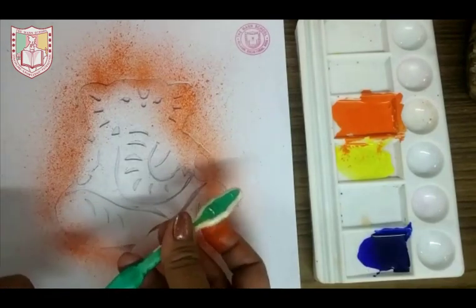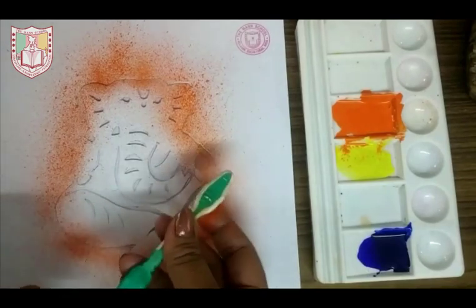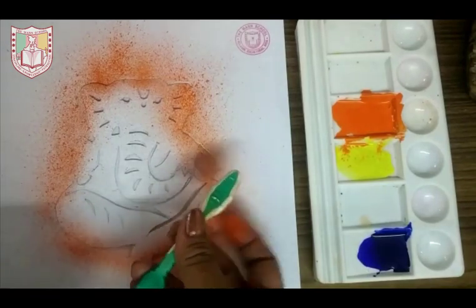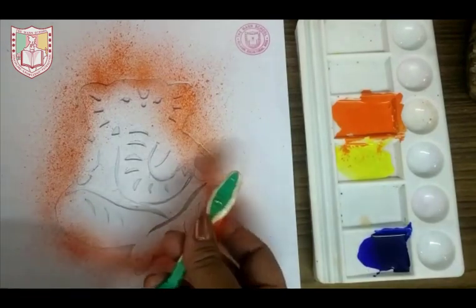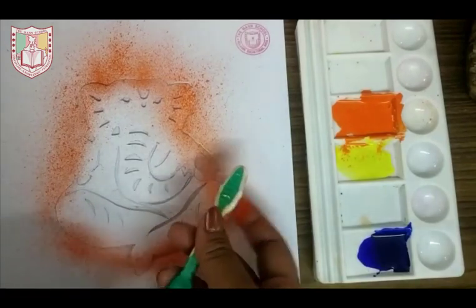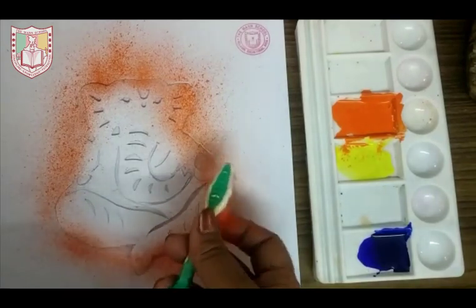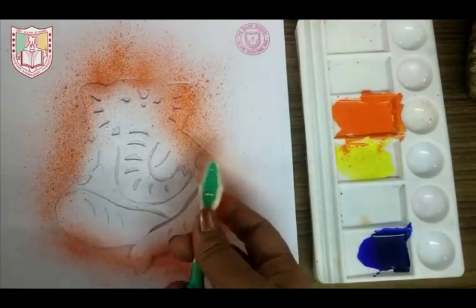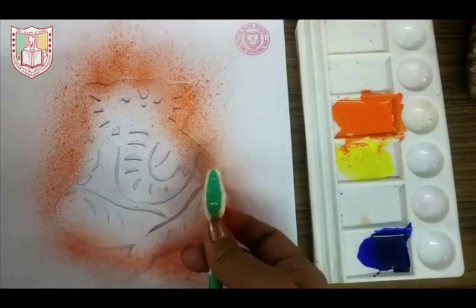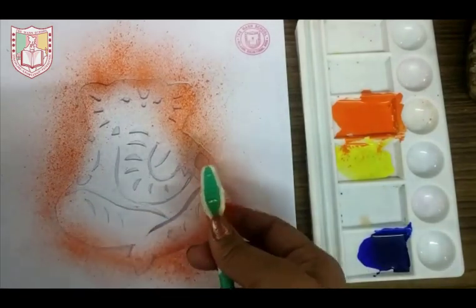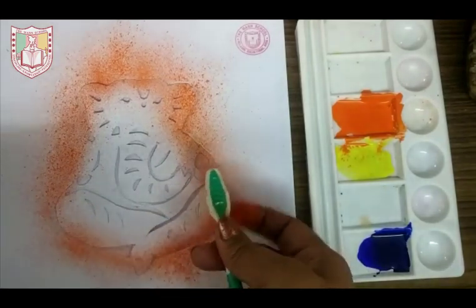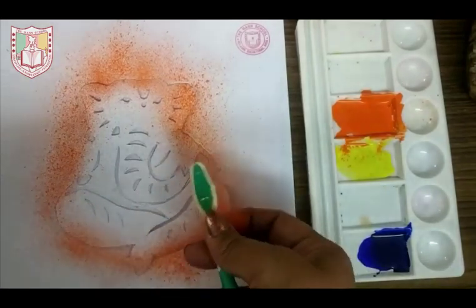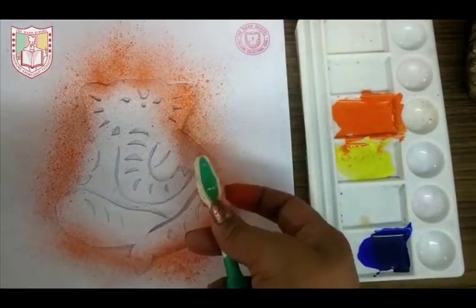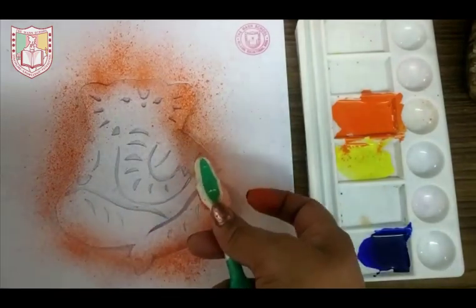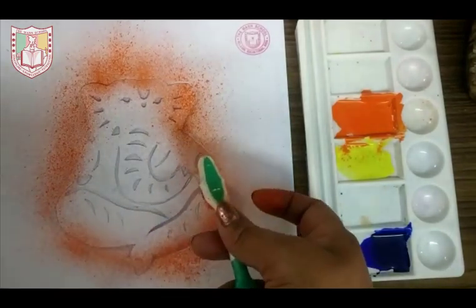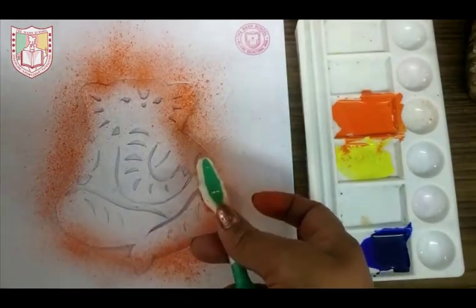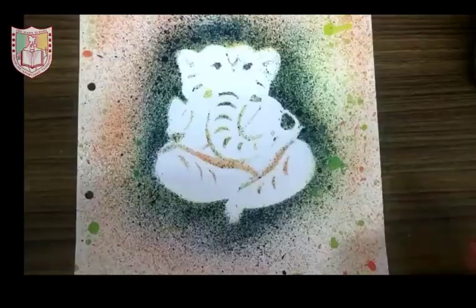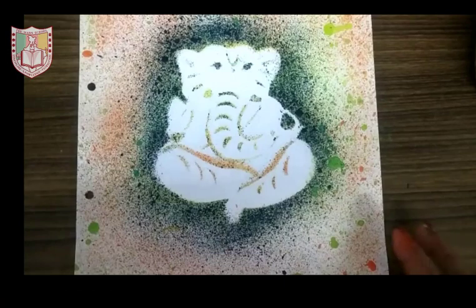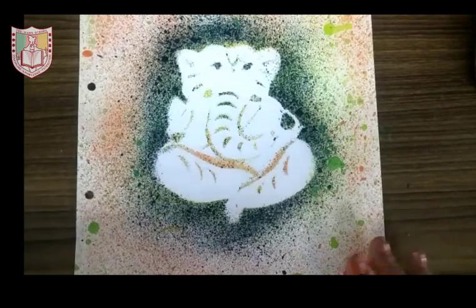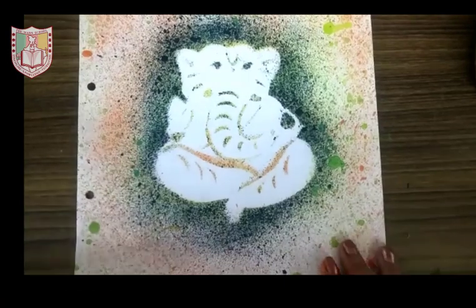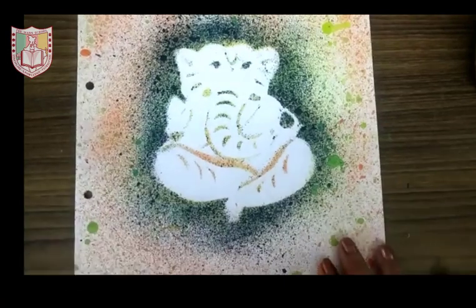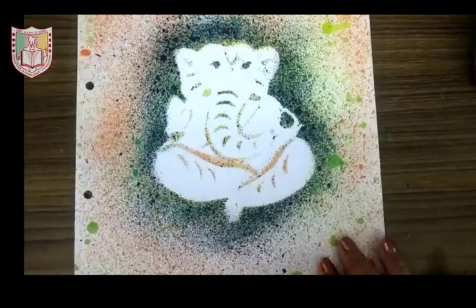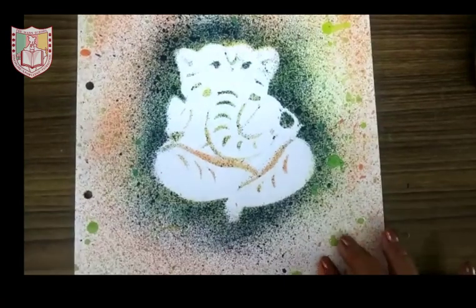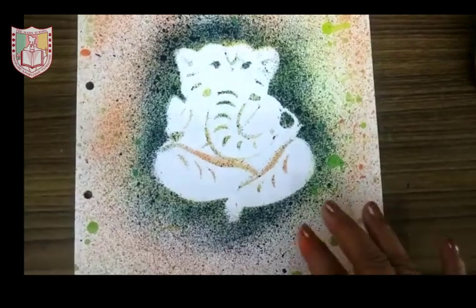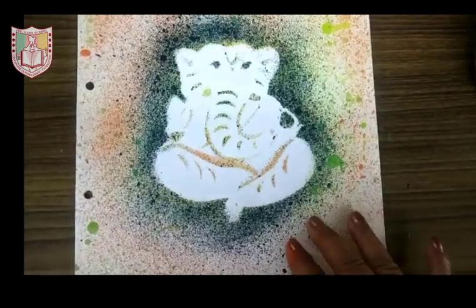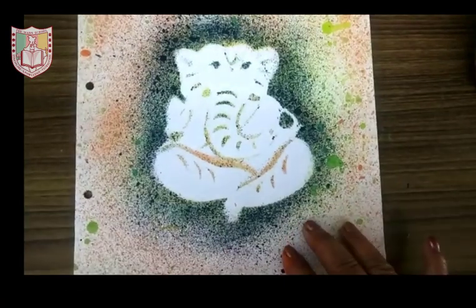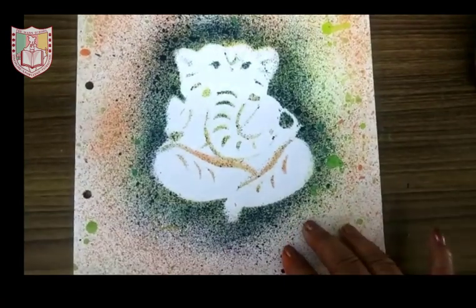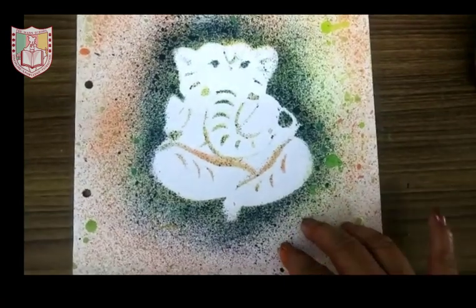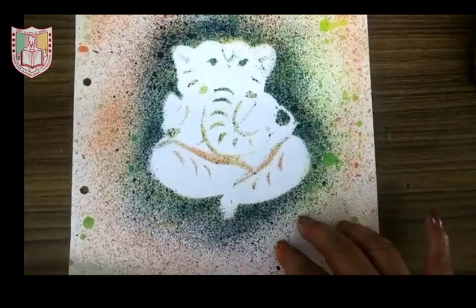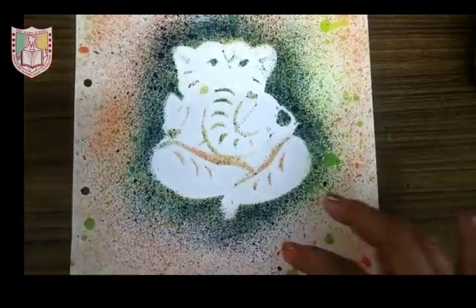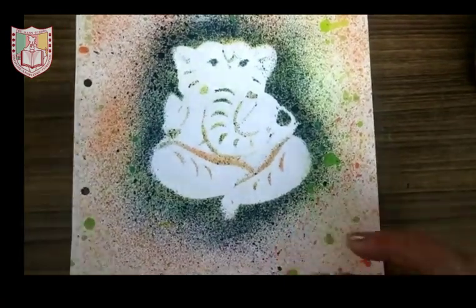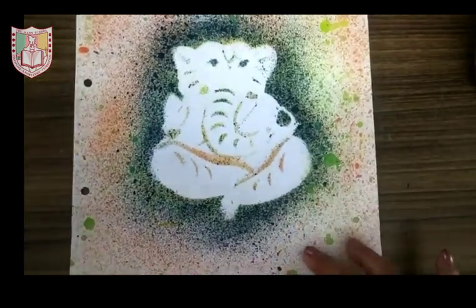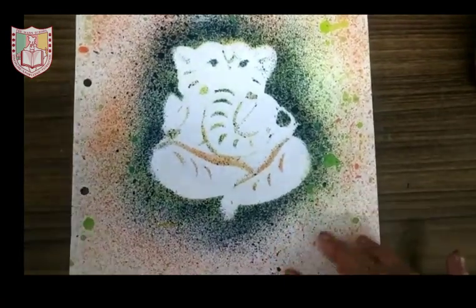Spray all colors part by part. After spraying all colors, my painting is complete. Thank you.